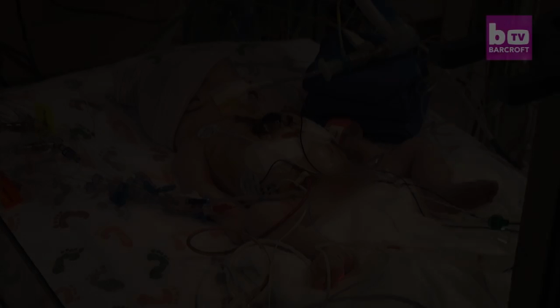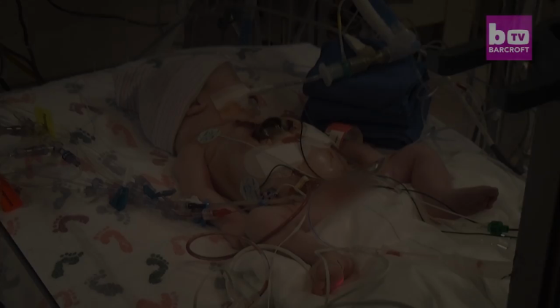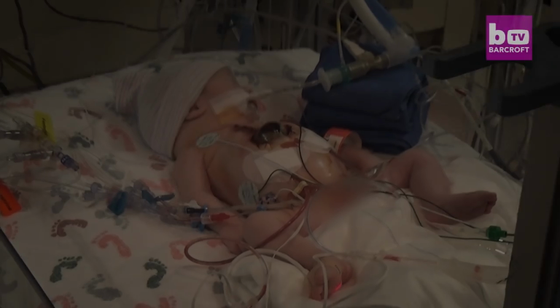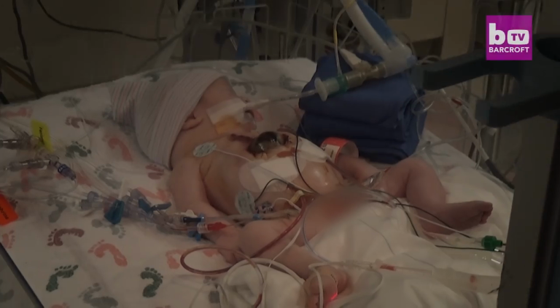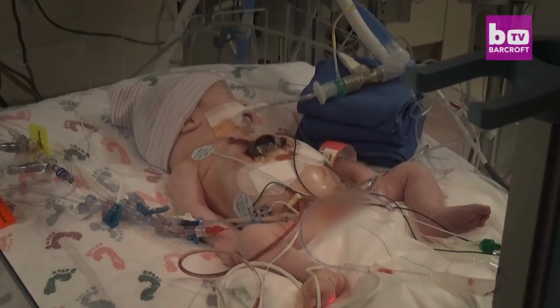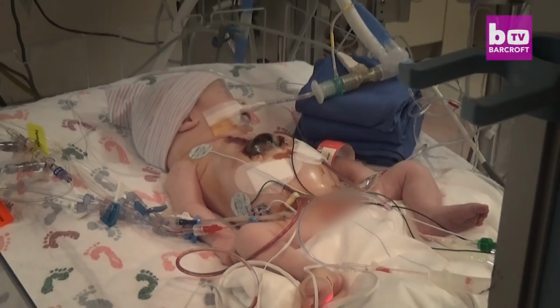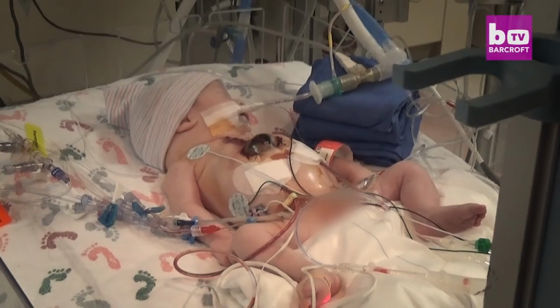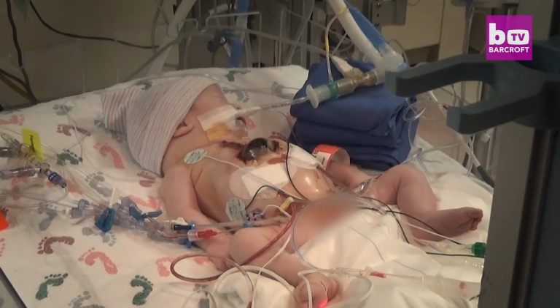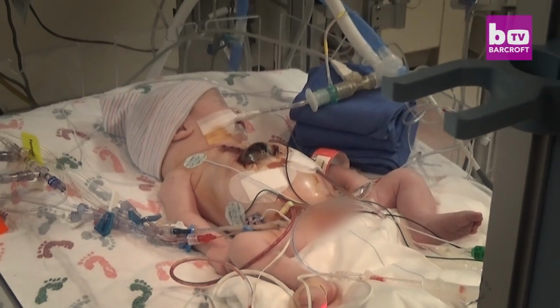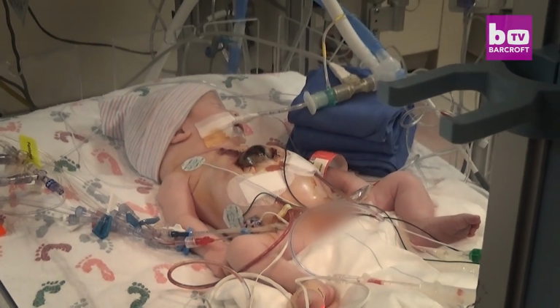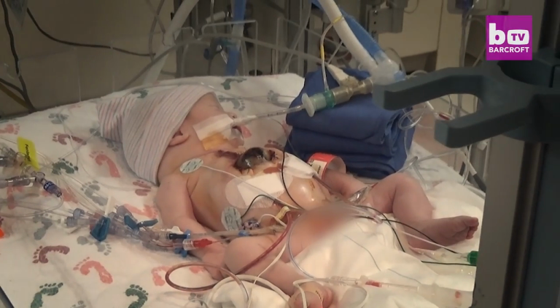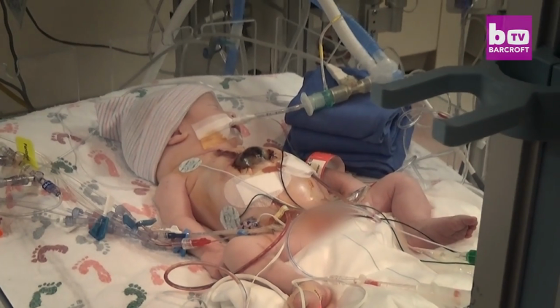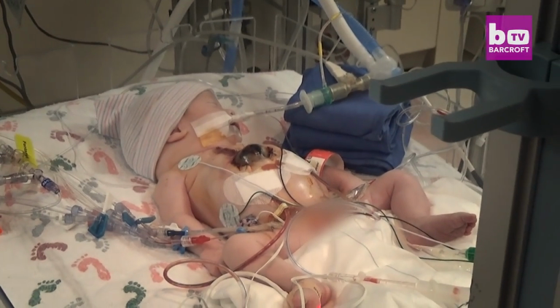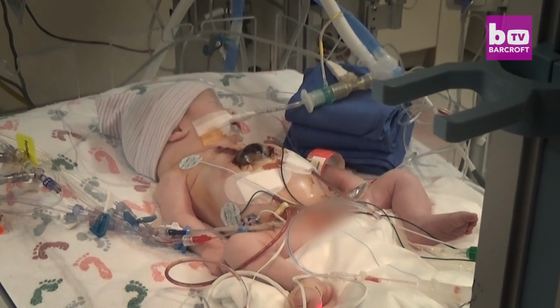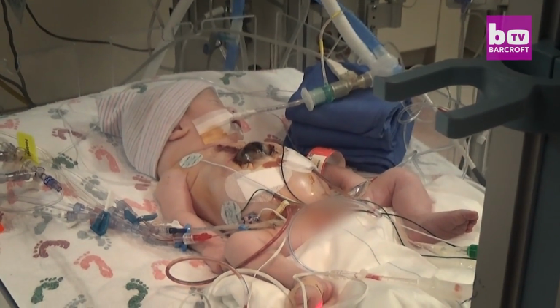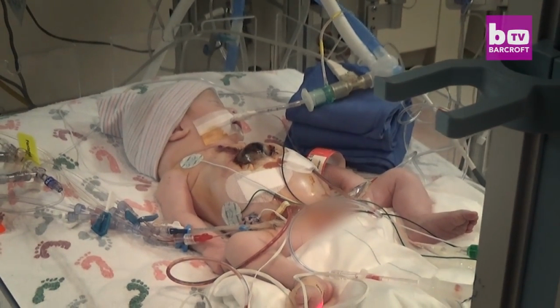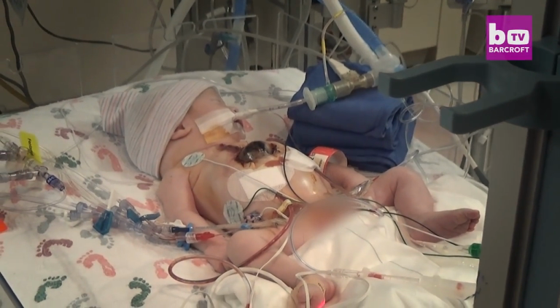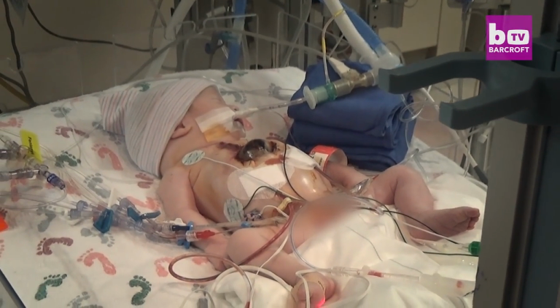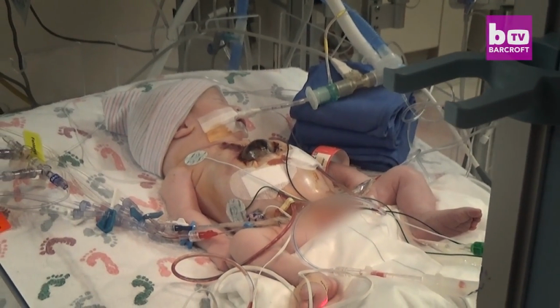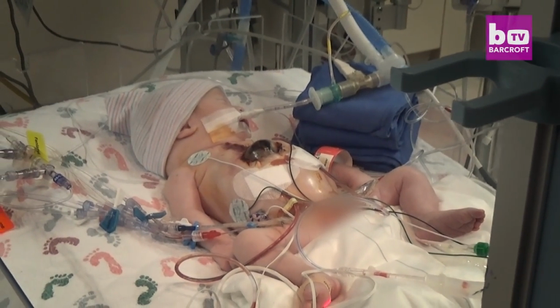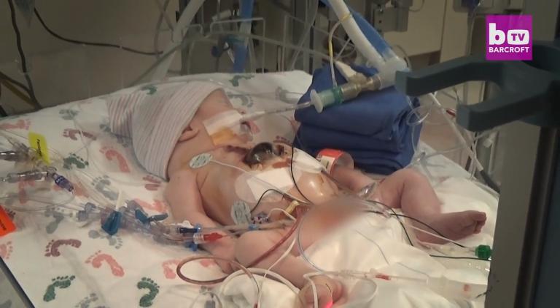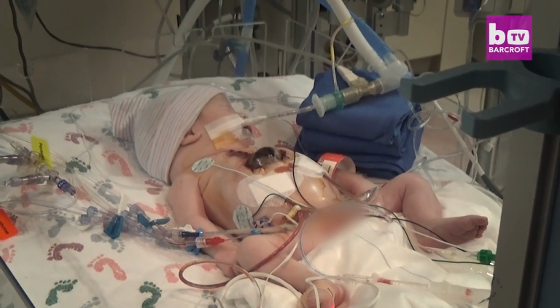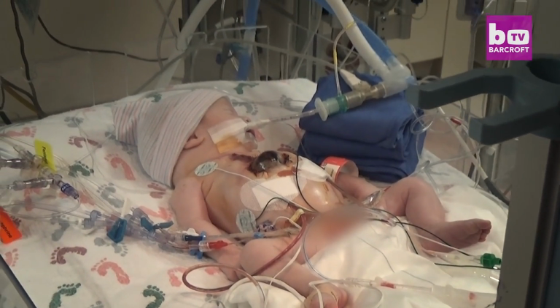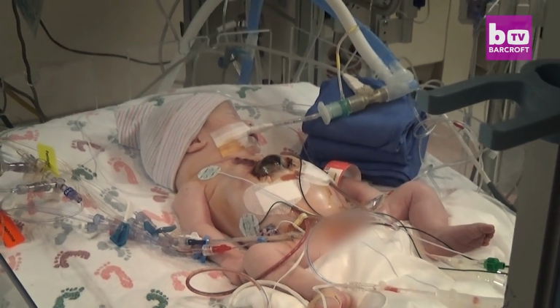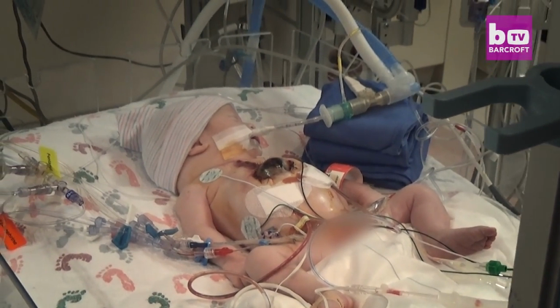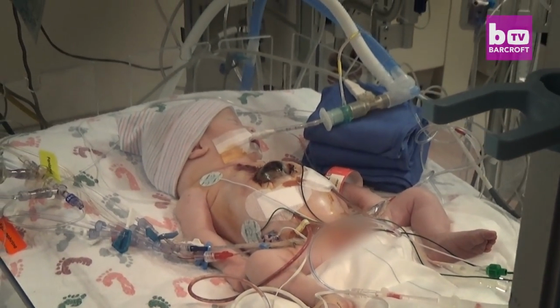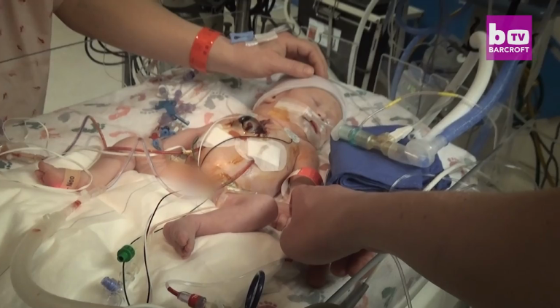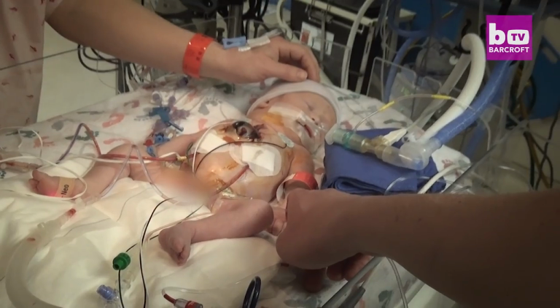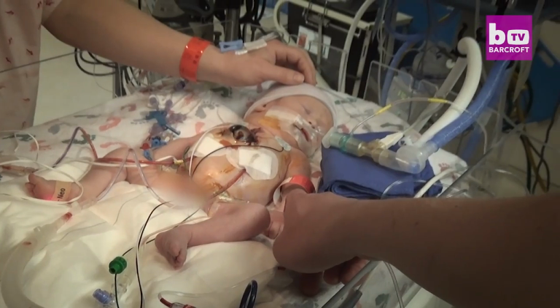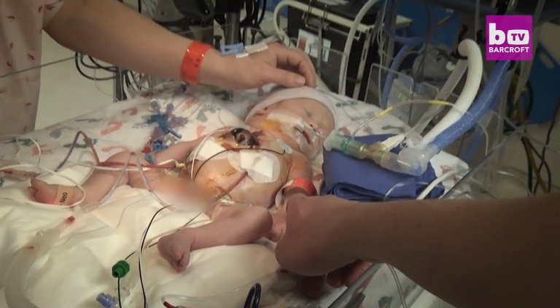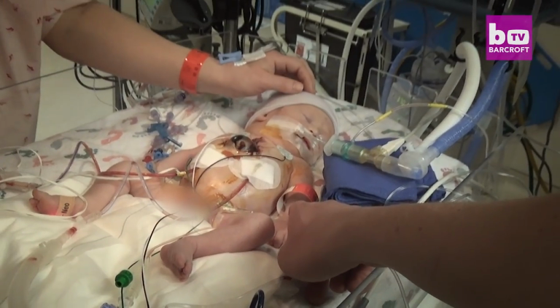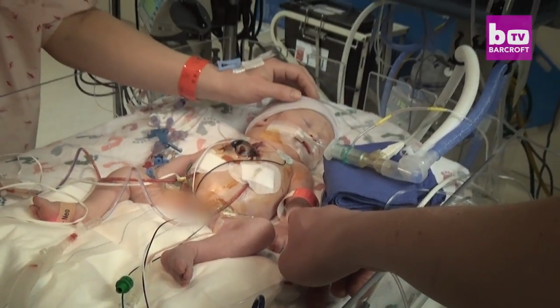The heart was not in the right place. Is there anything that they can even do to fix it?